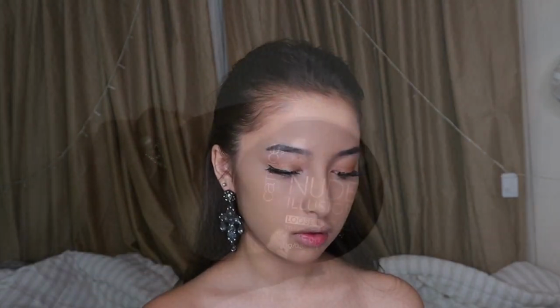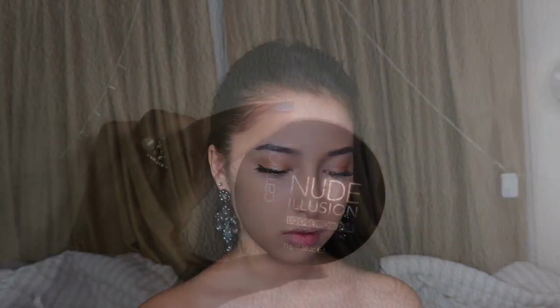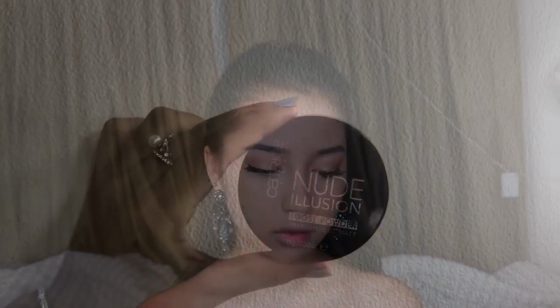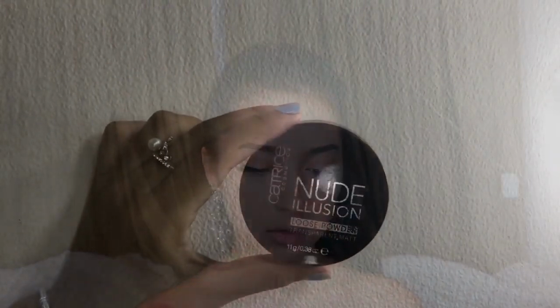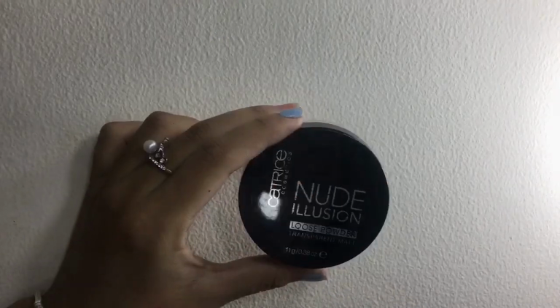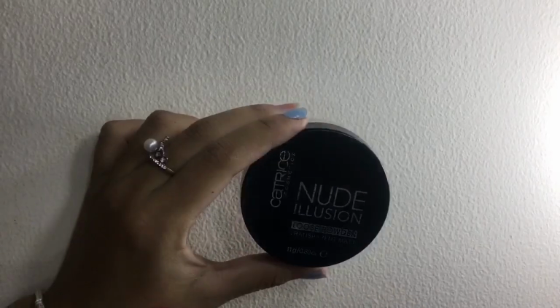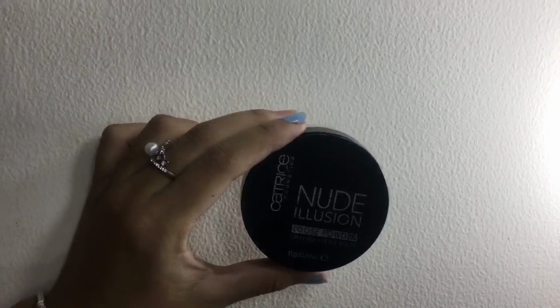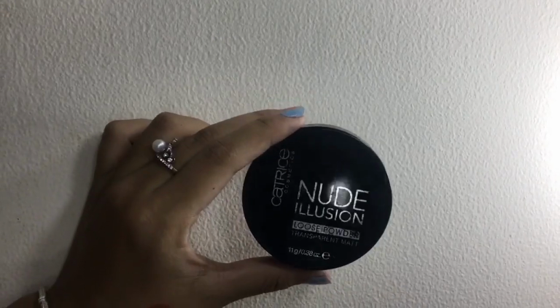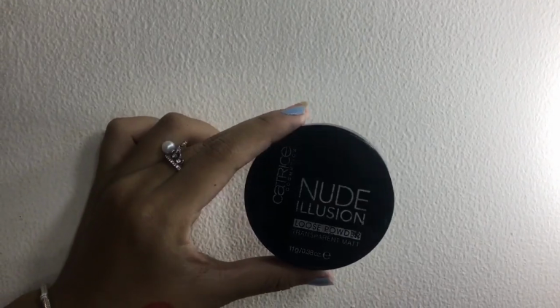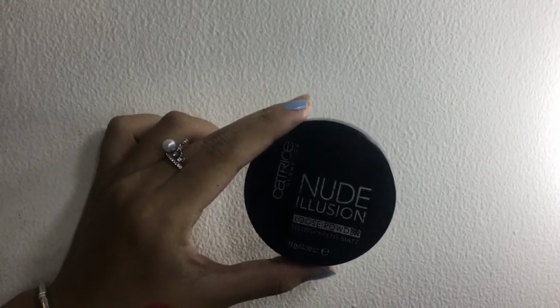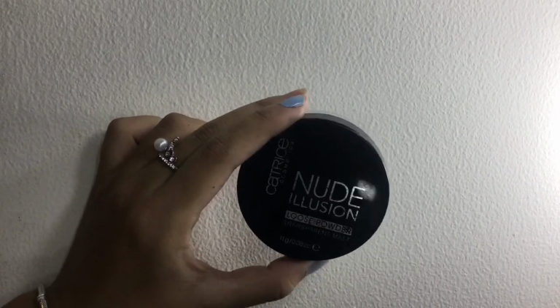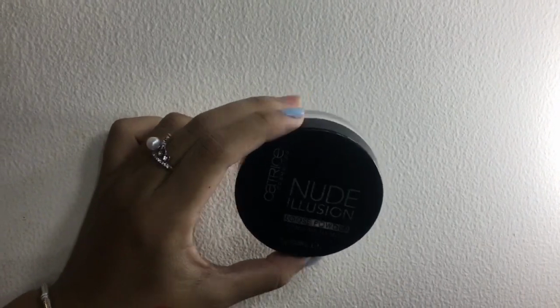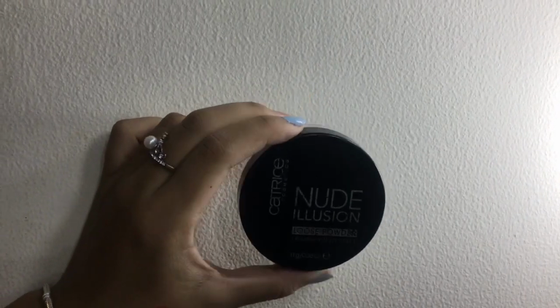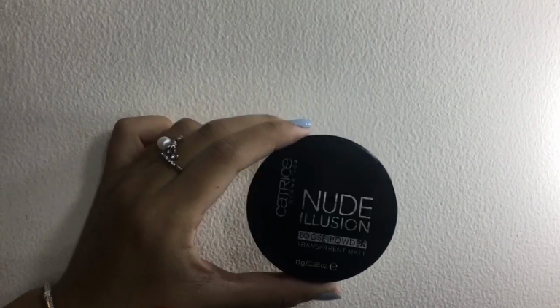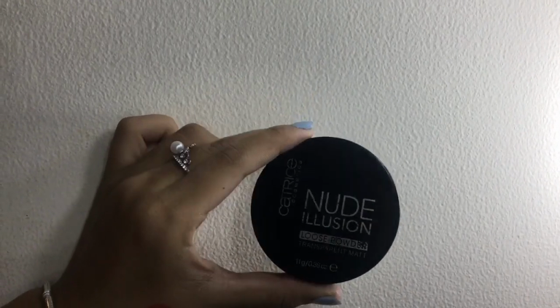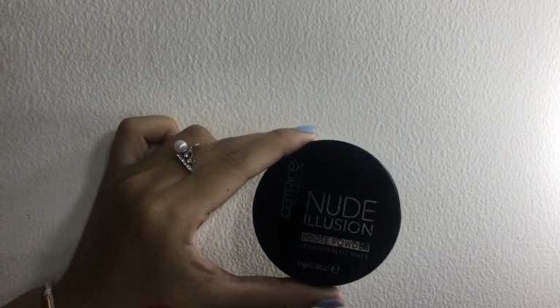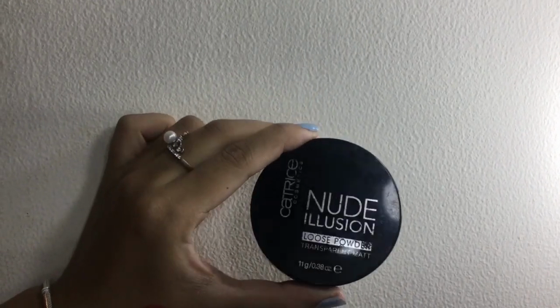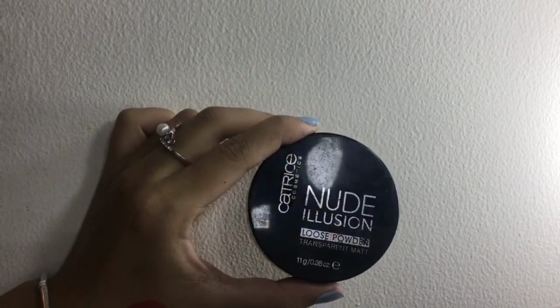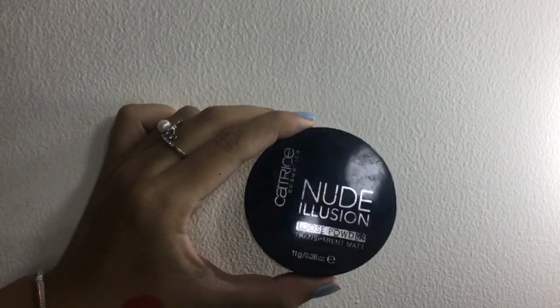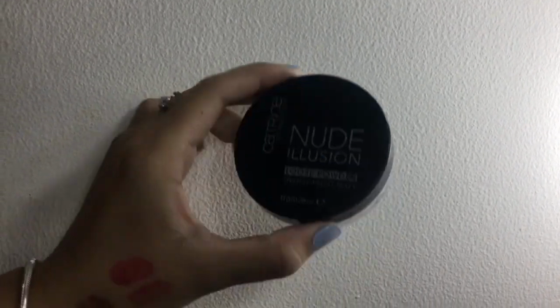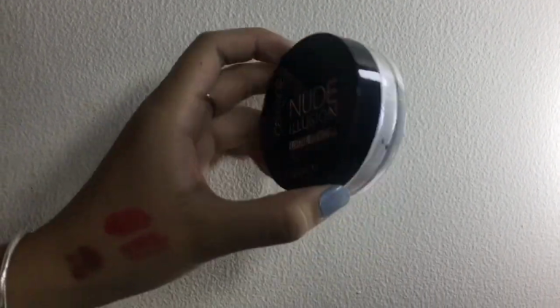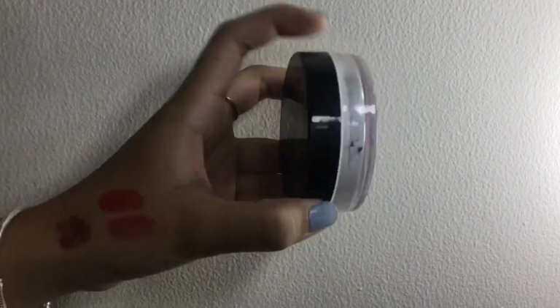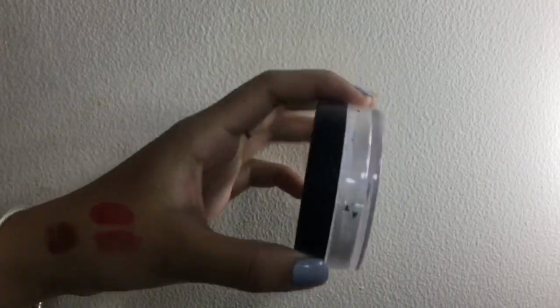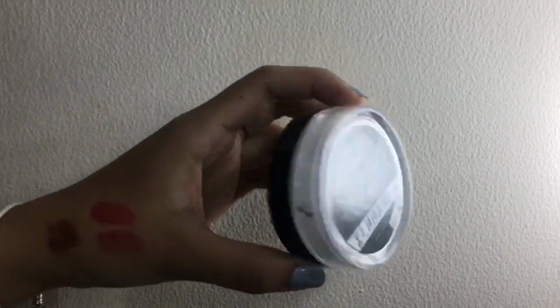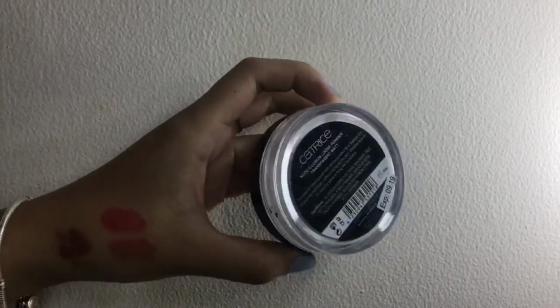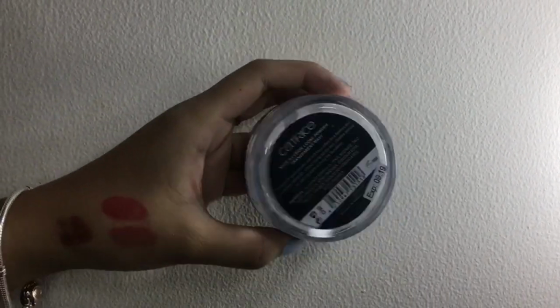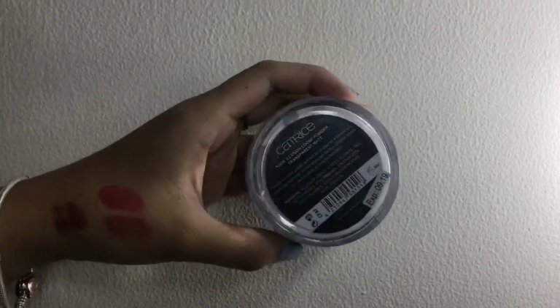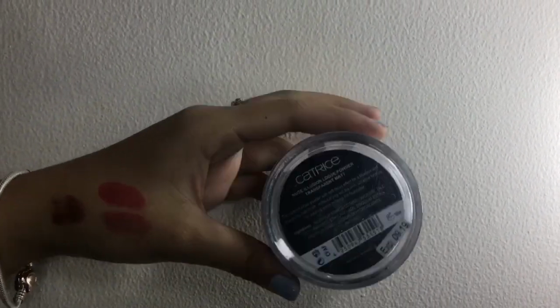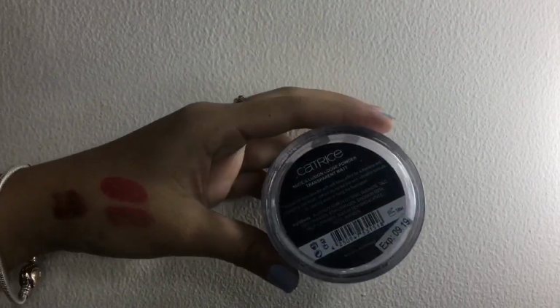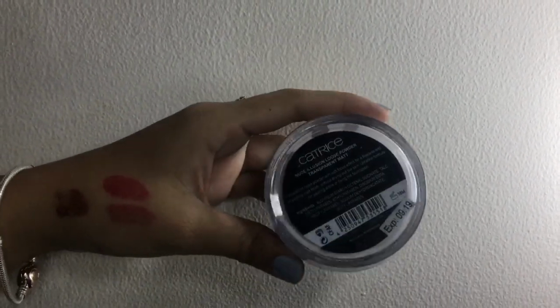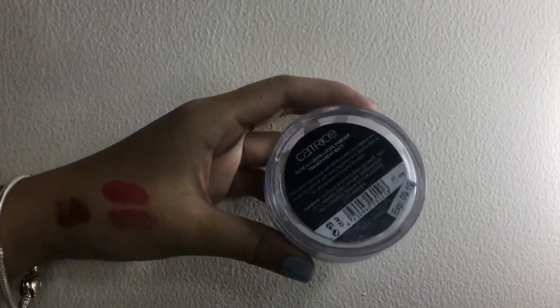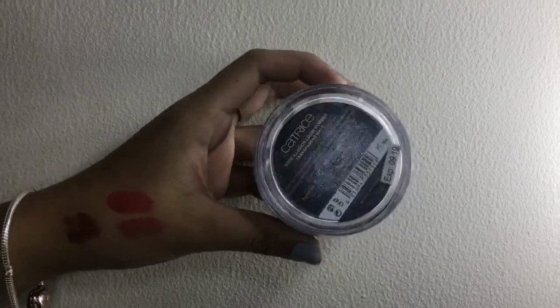Next I'm gonna bake my under eyes using this Catrice Nude Elision translucent powder.